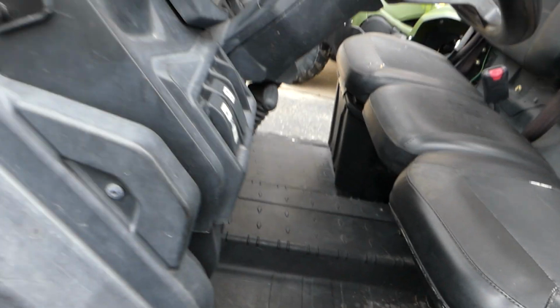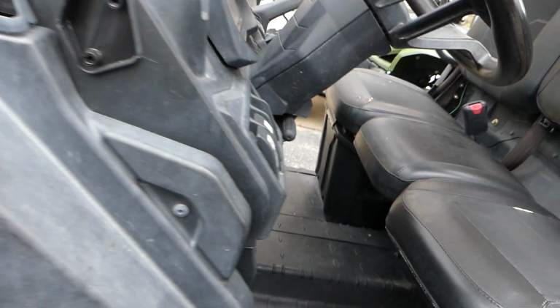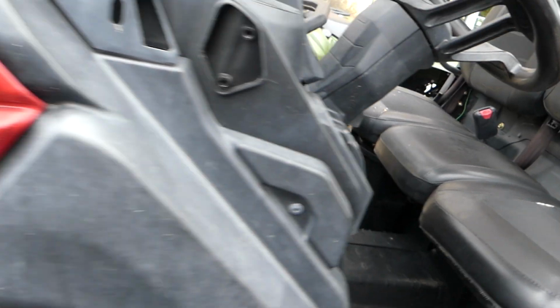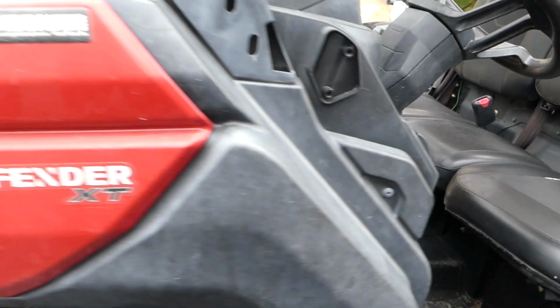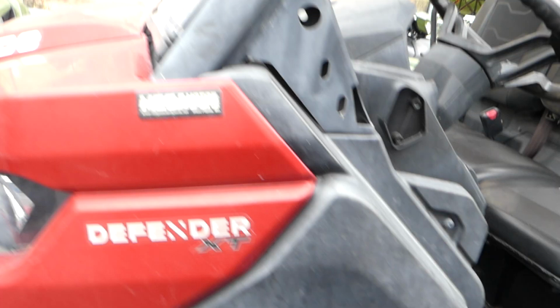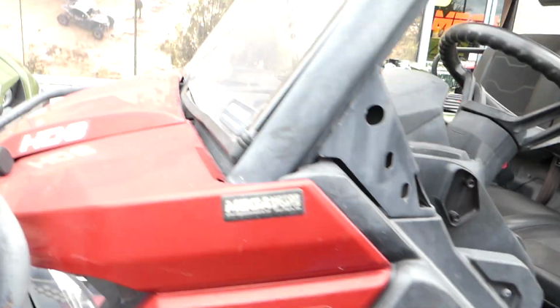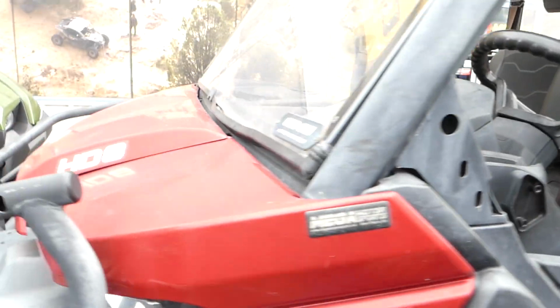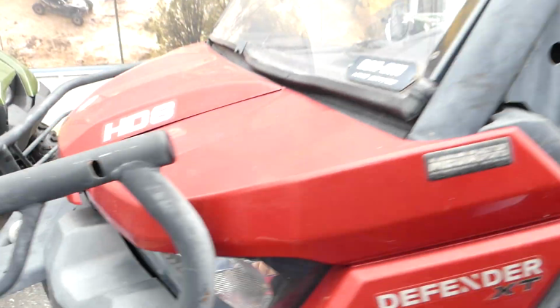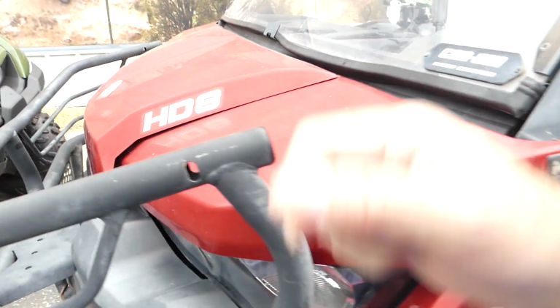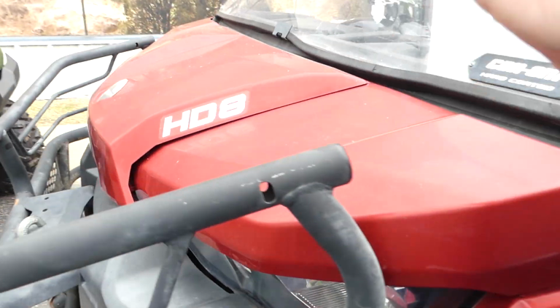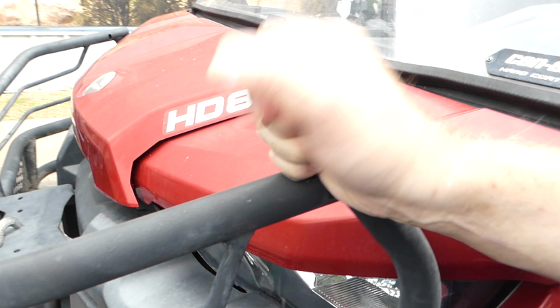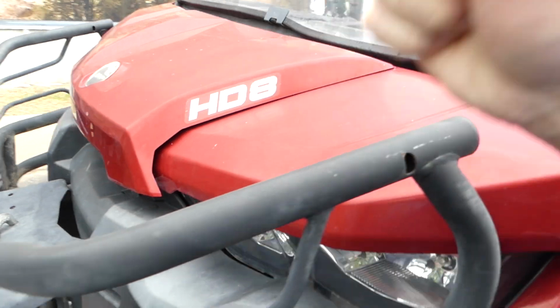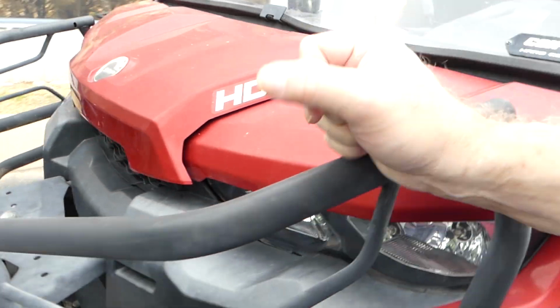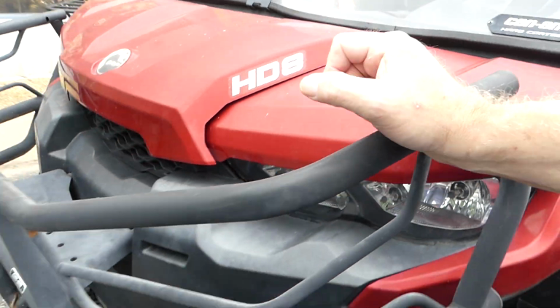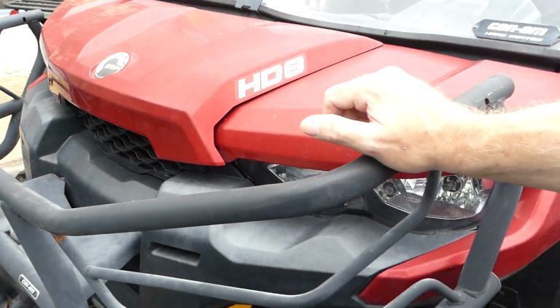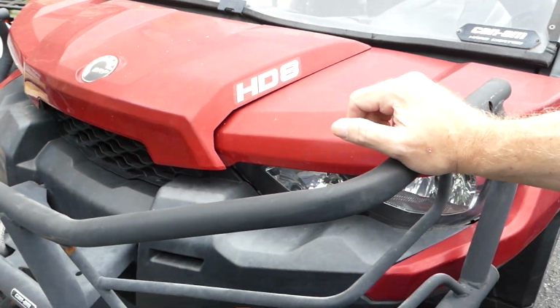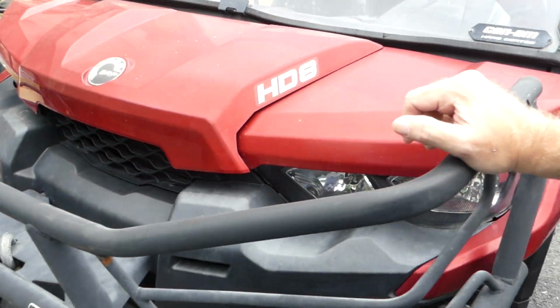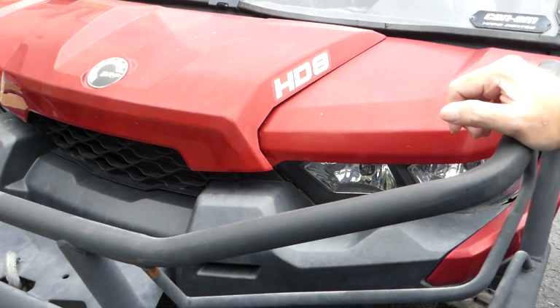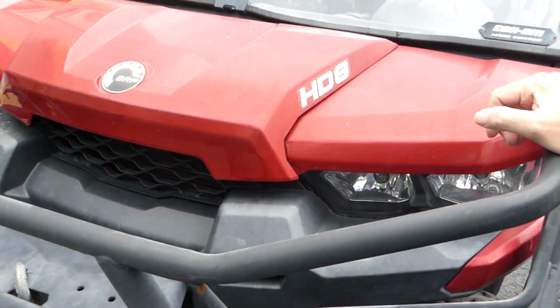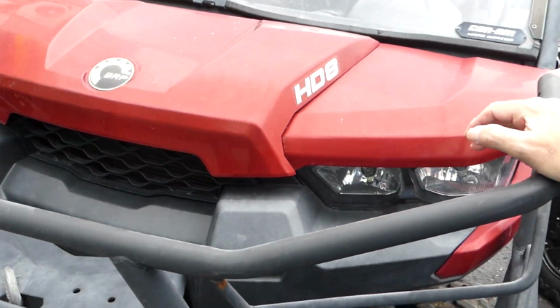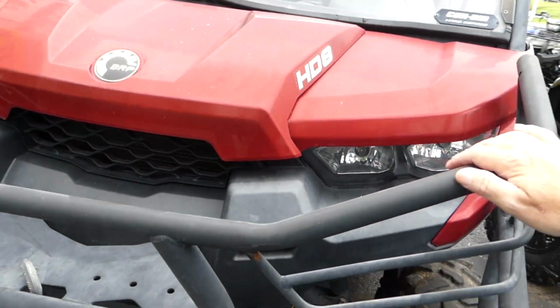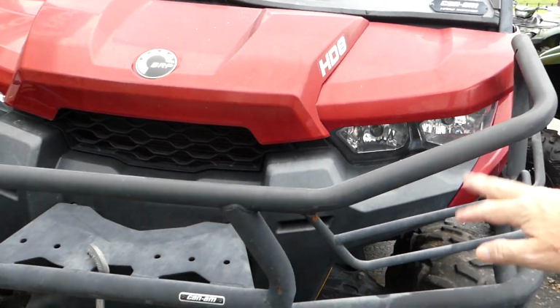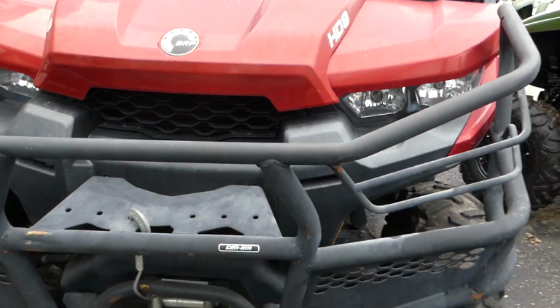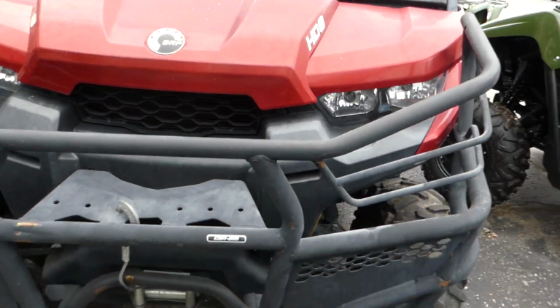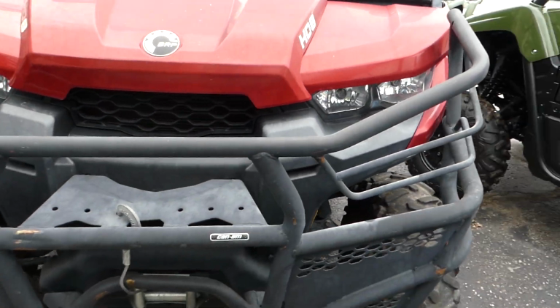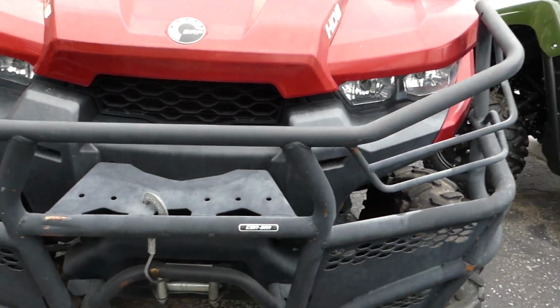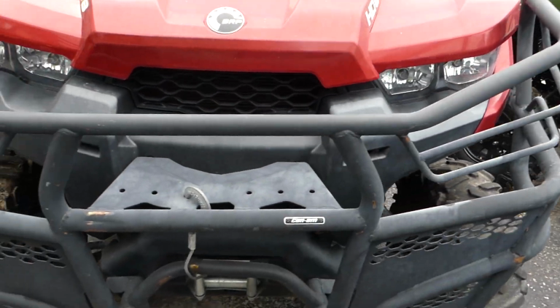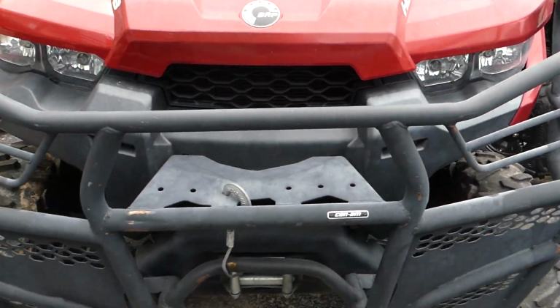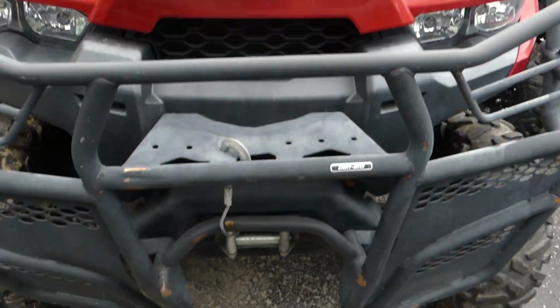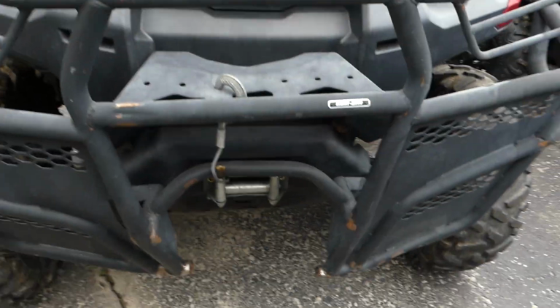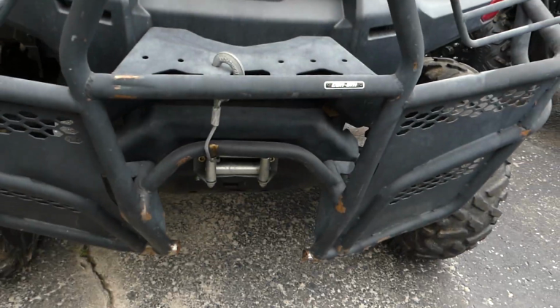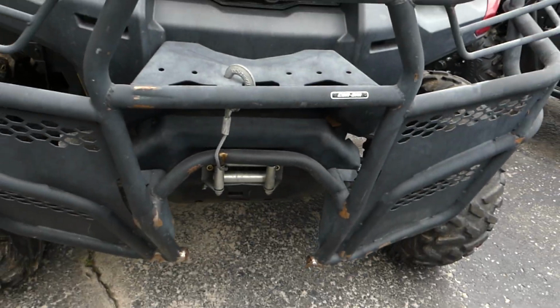Plastic all looks nice. It does have the nice big heavy front brush guard on it and a winch.